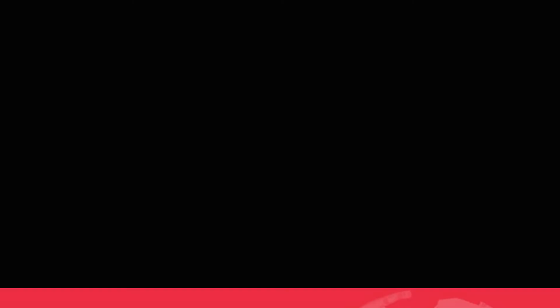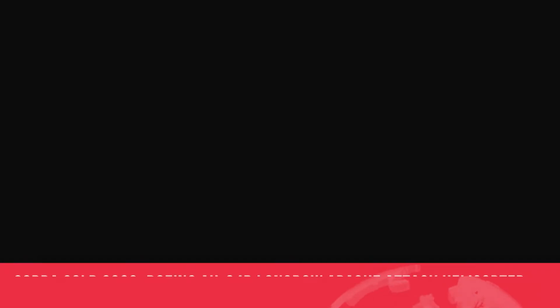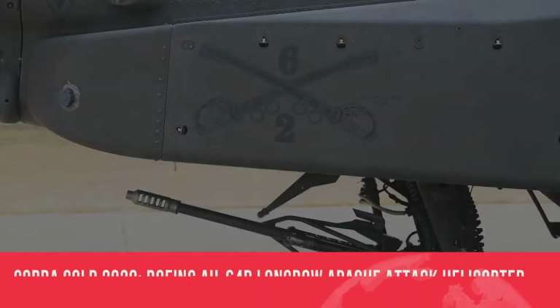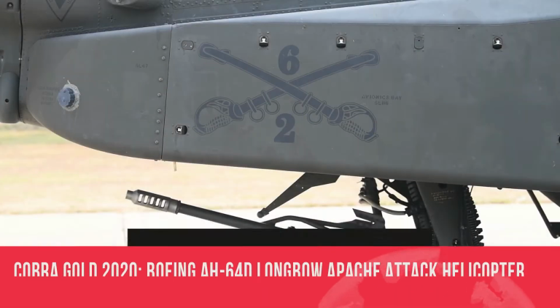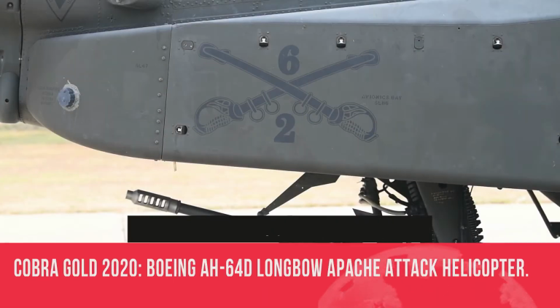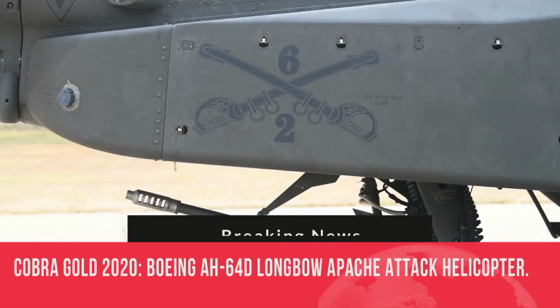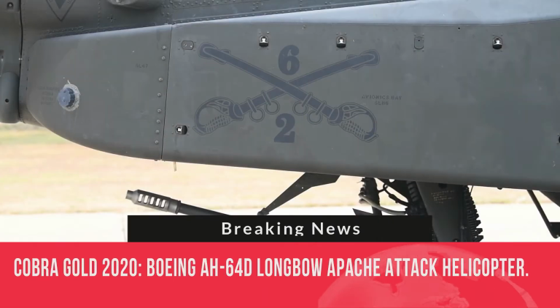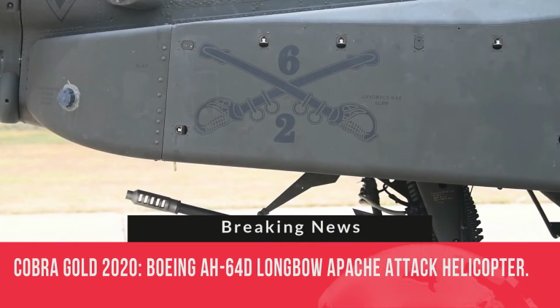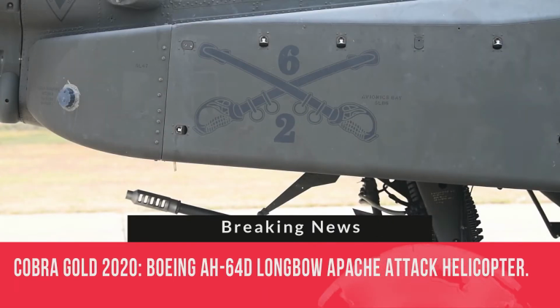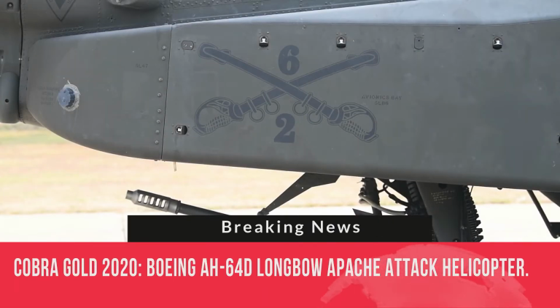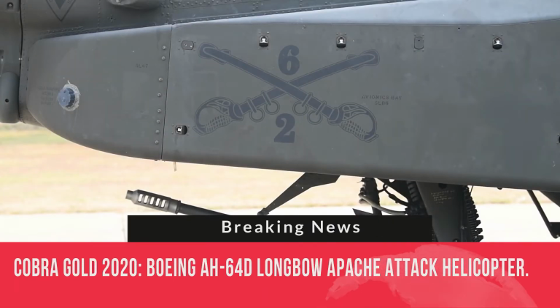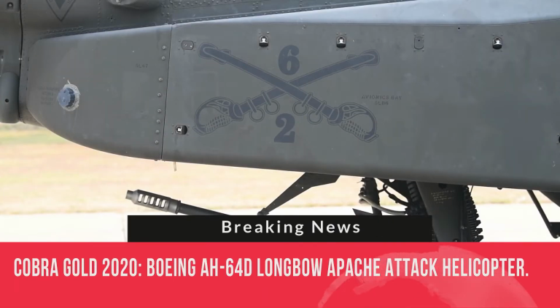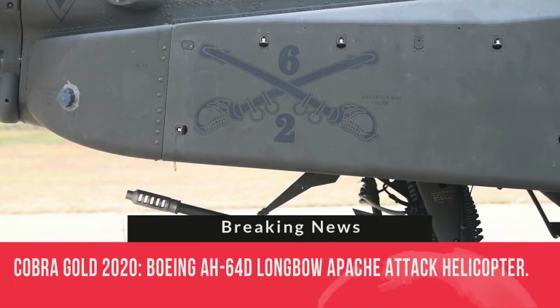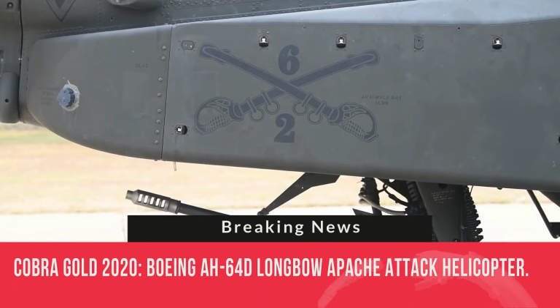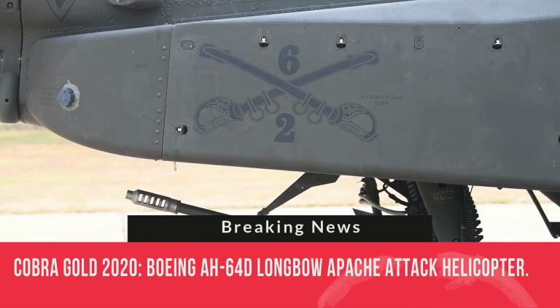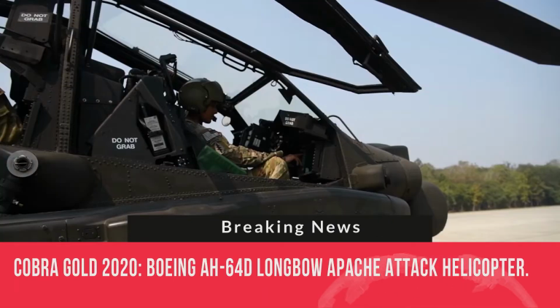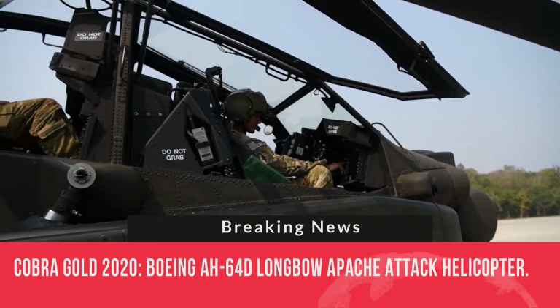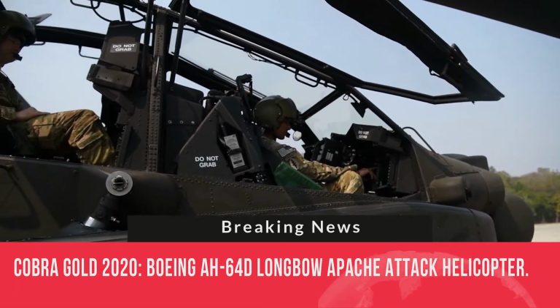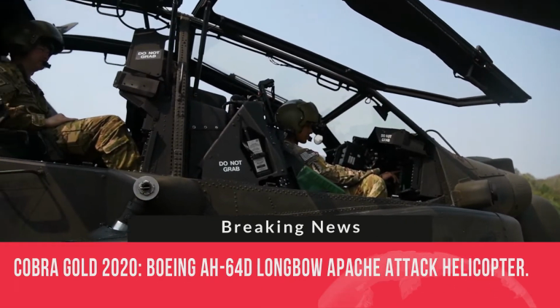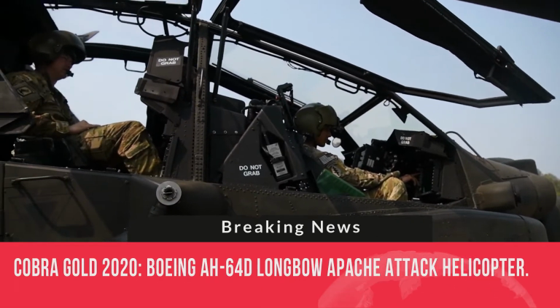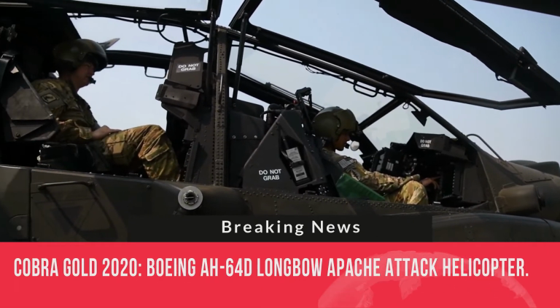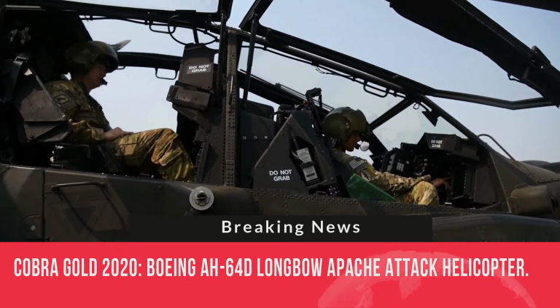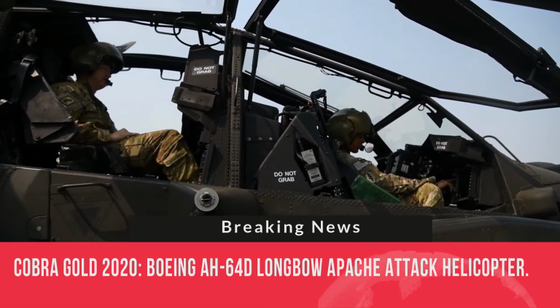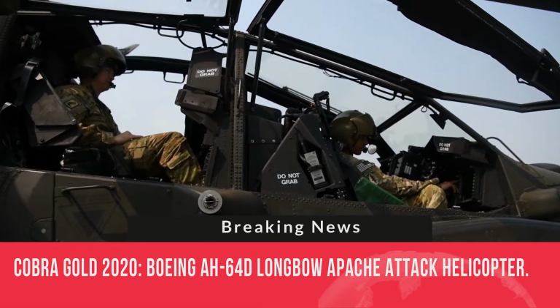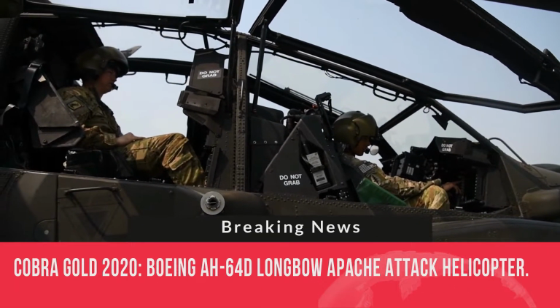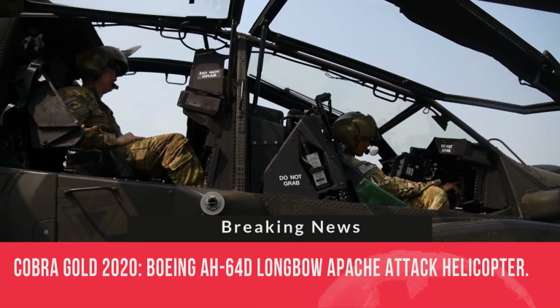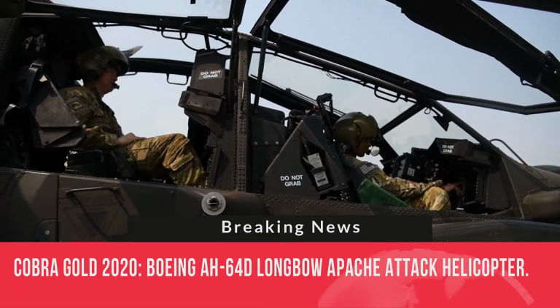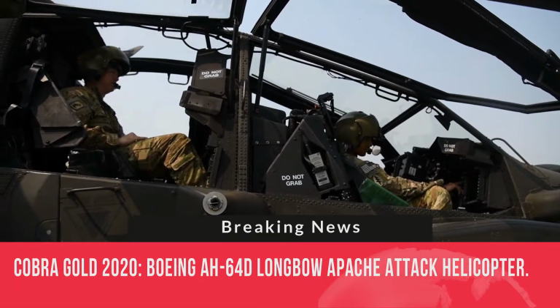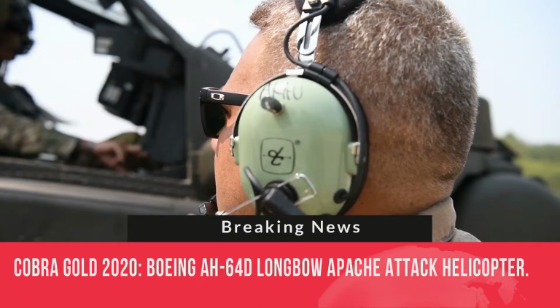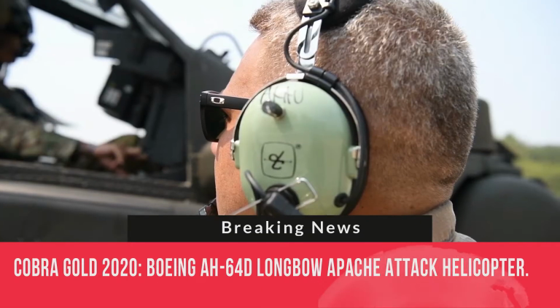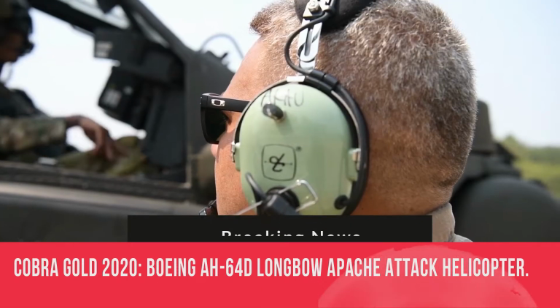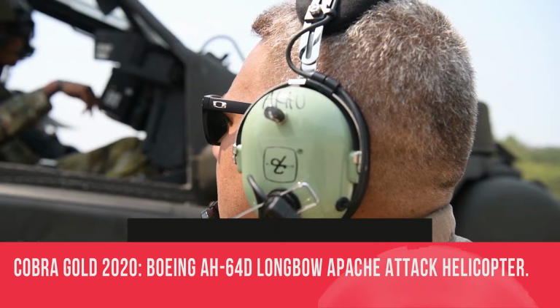Cobra Gold 2020. Boeing AH-64D Longbow Apache Attack Helicopter.